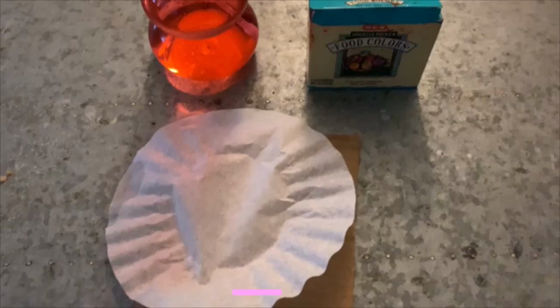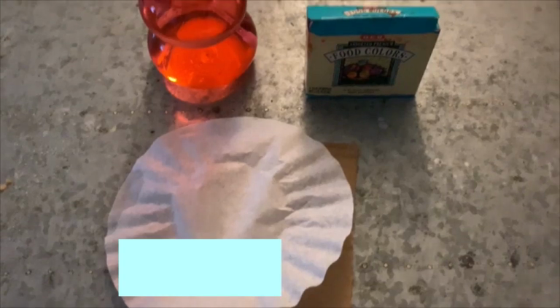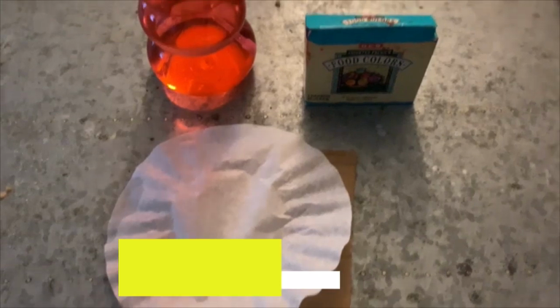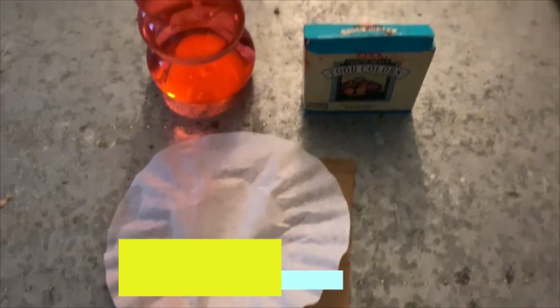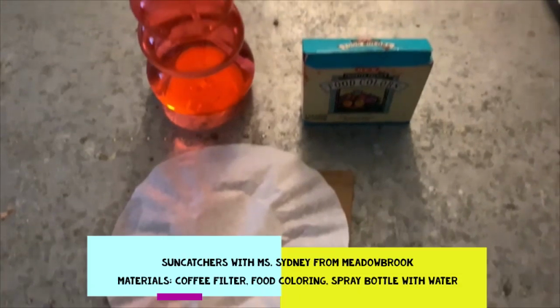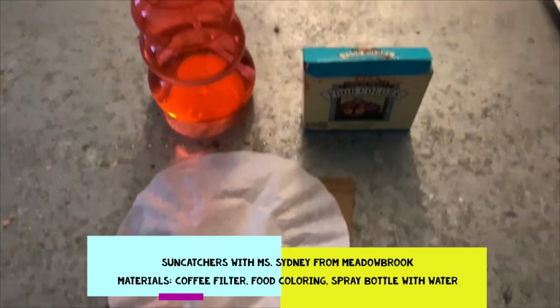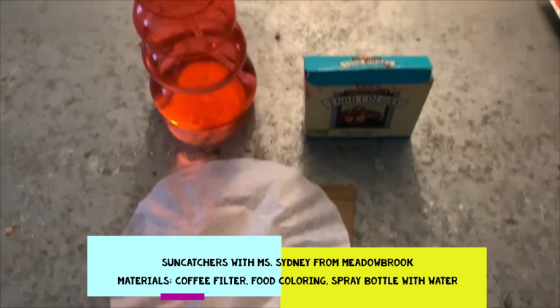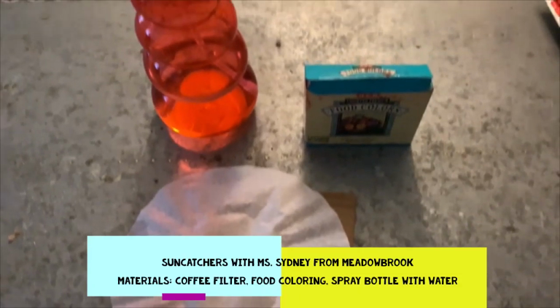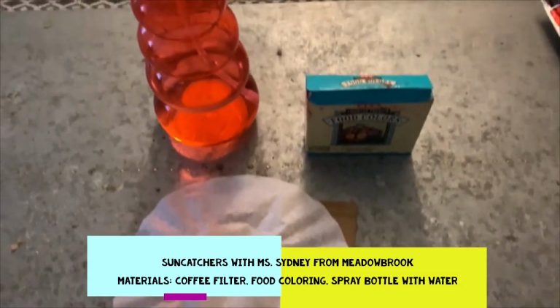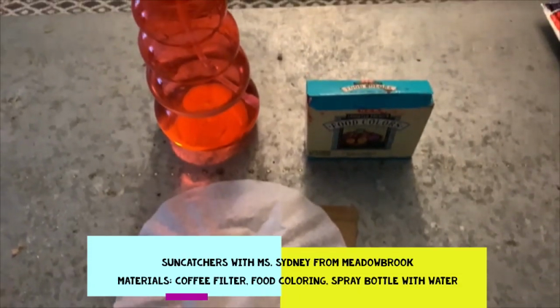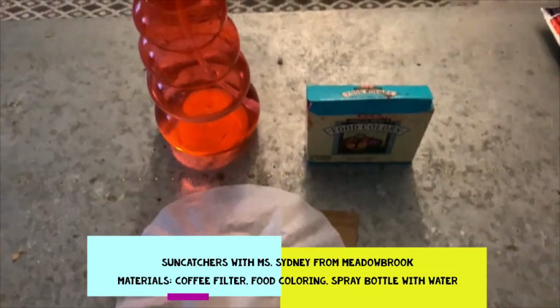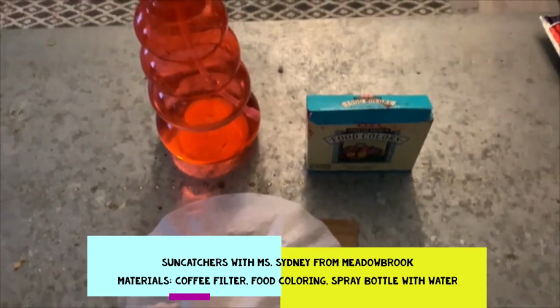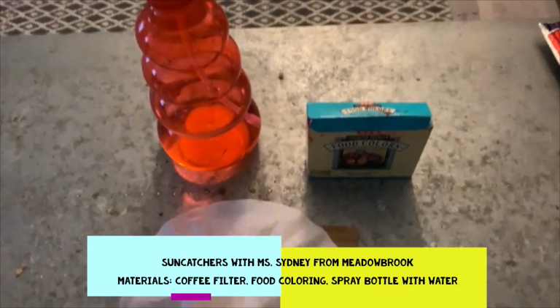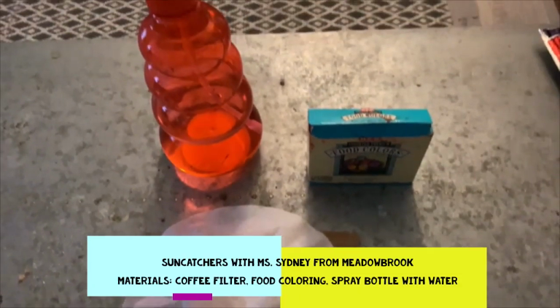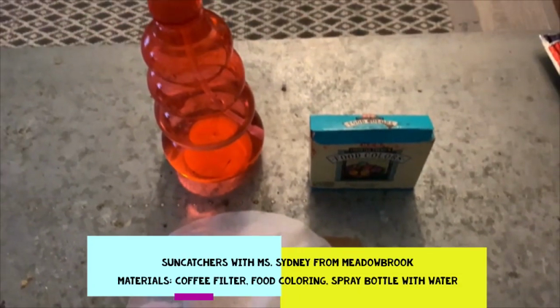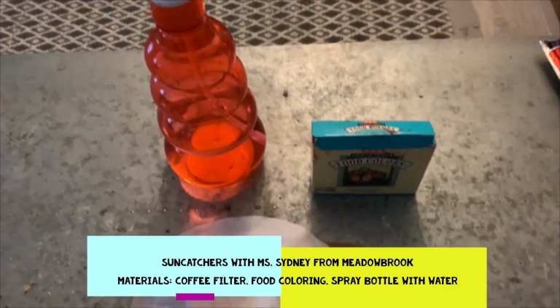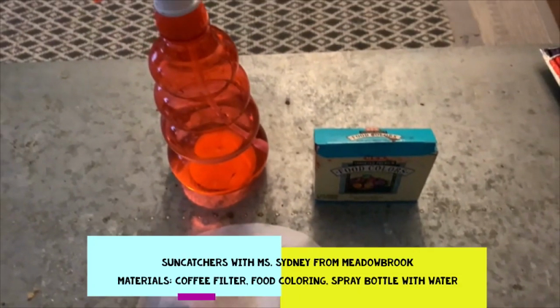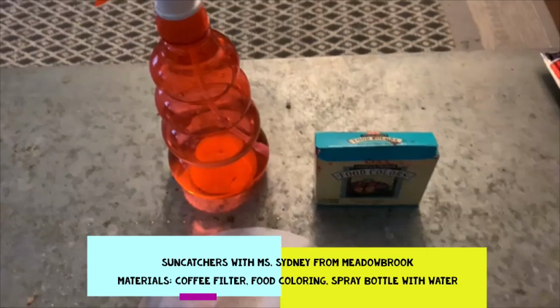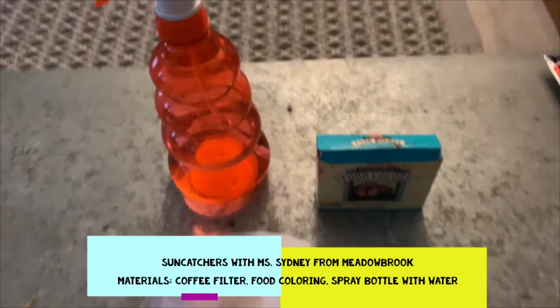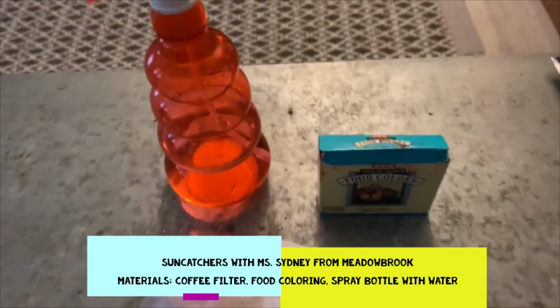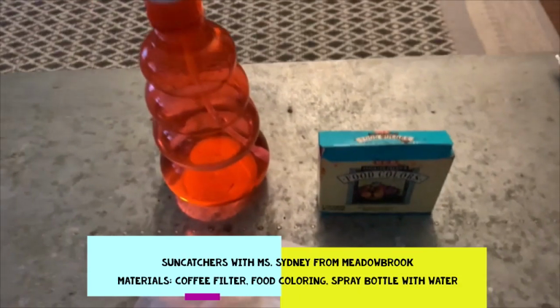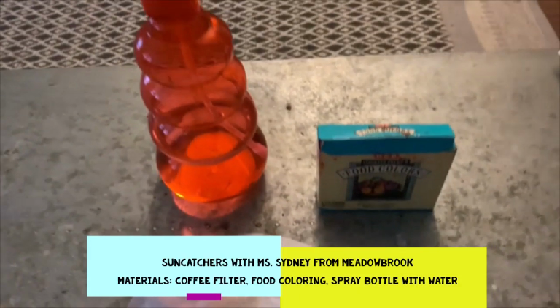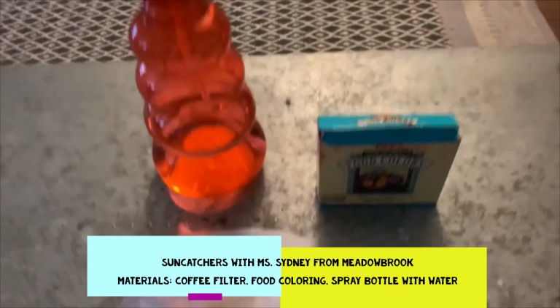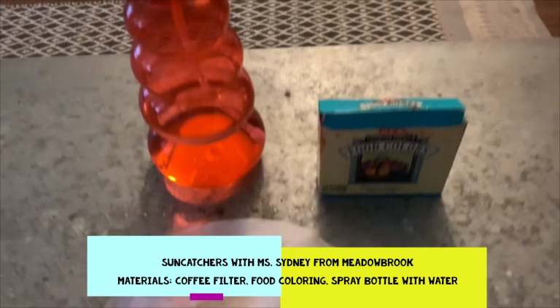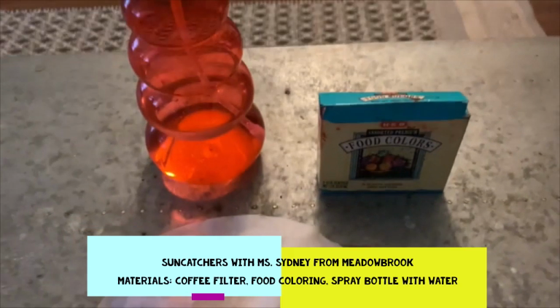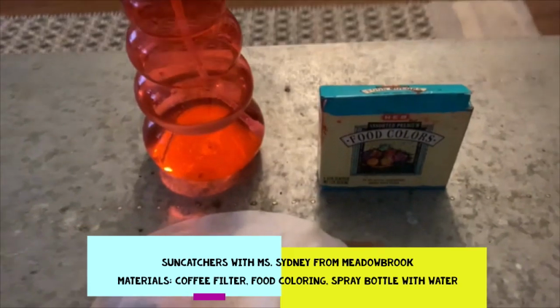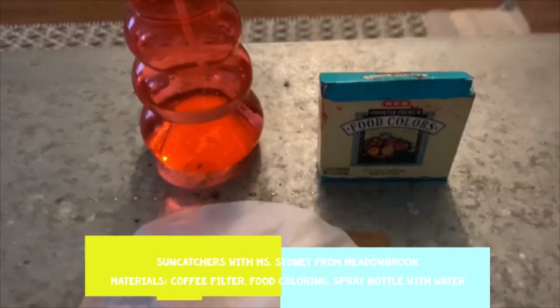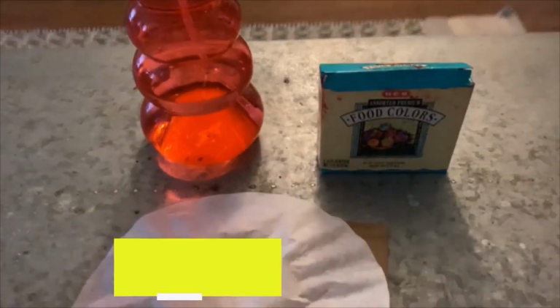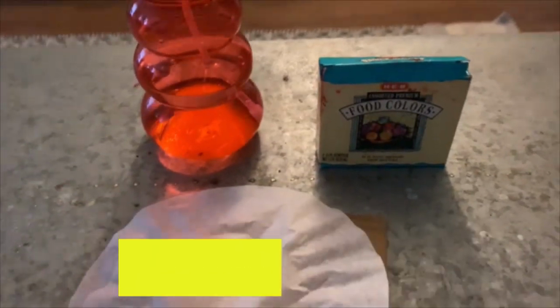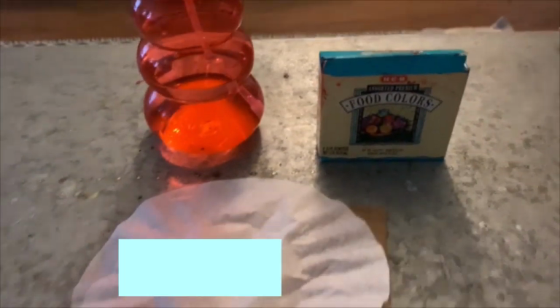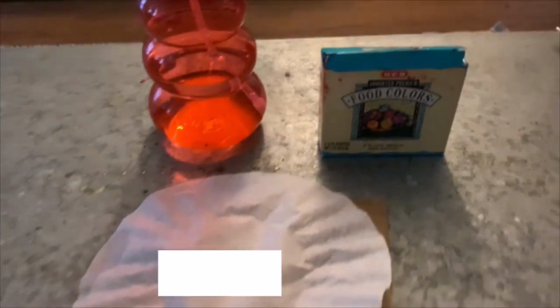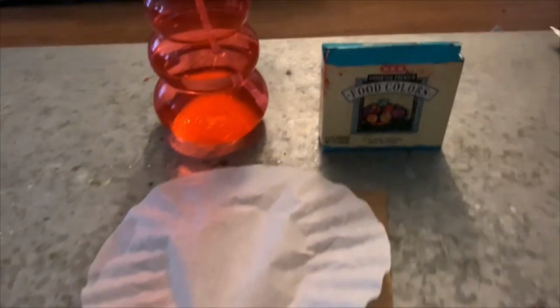Hi friends, Ms. Sydney here. Today I'm going to show you how to make a sun catcher out of coffee filters, food coloring, and water.